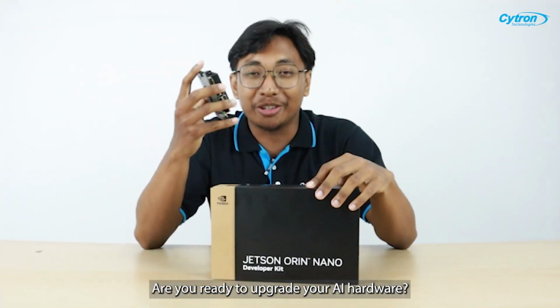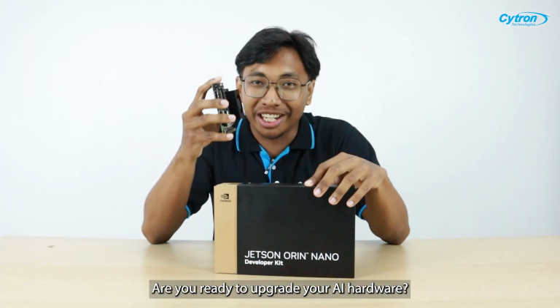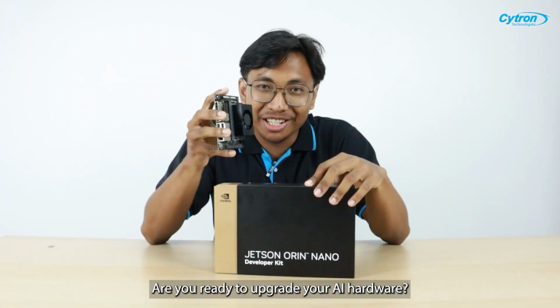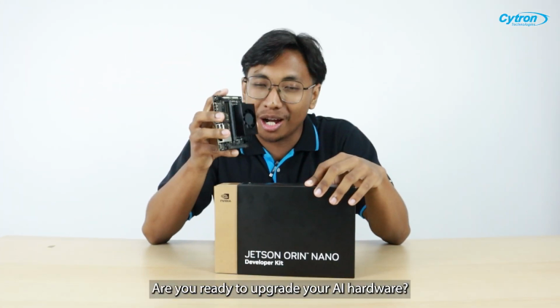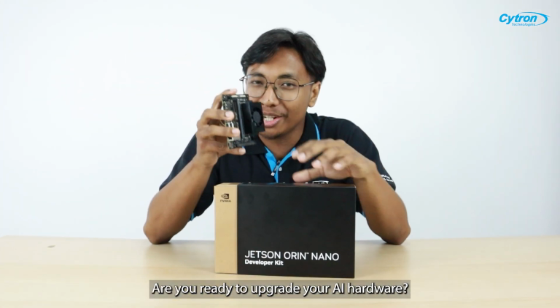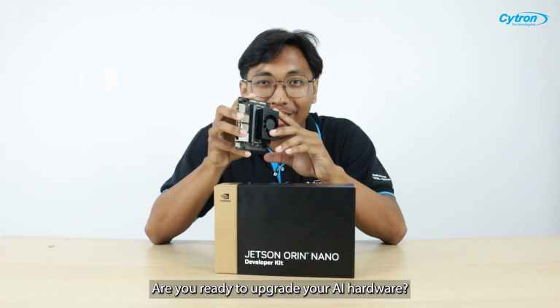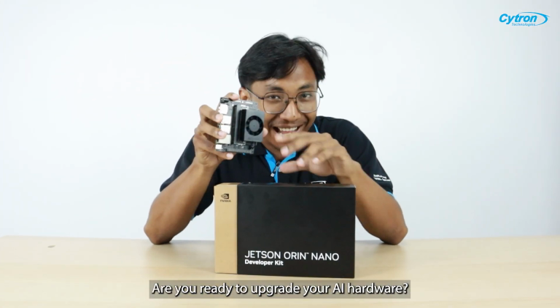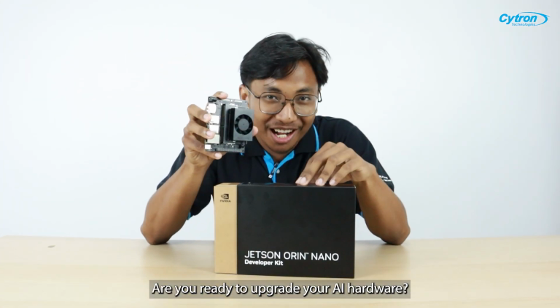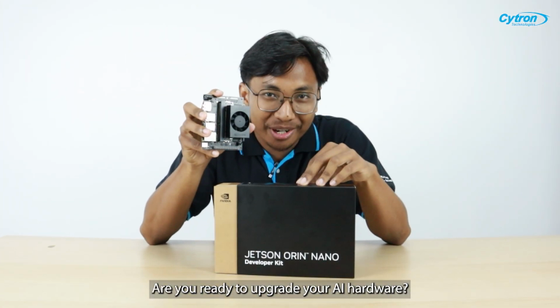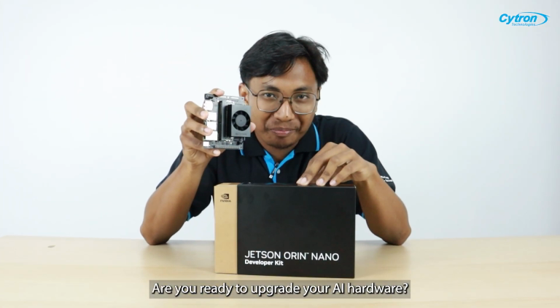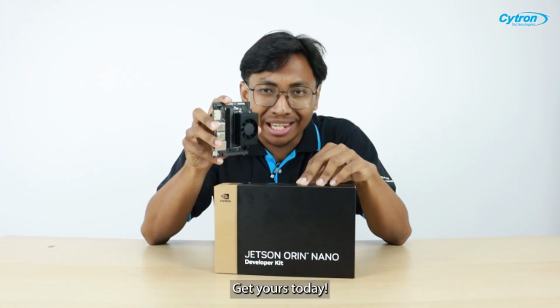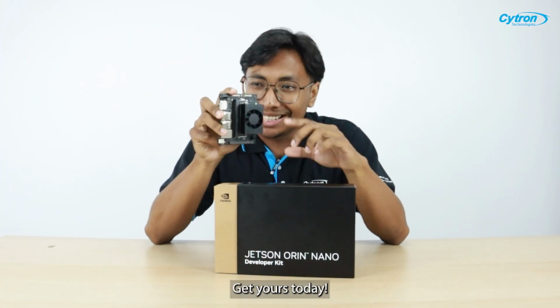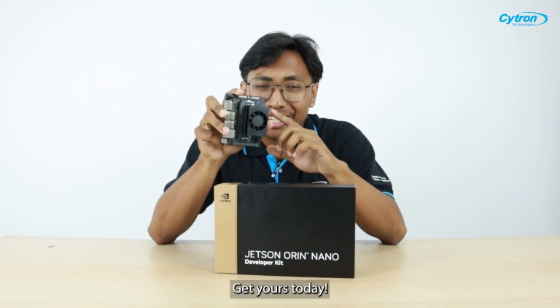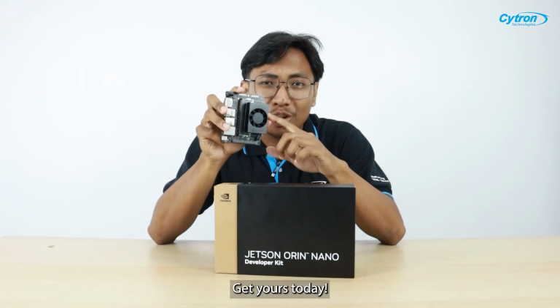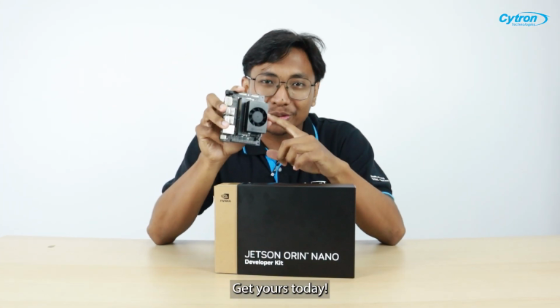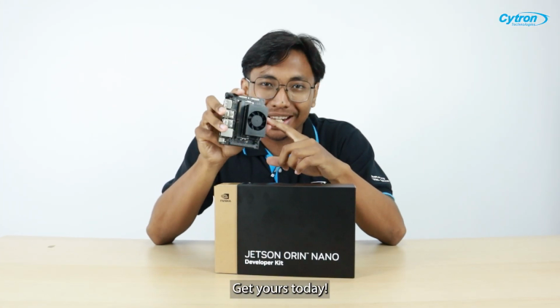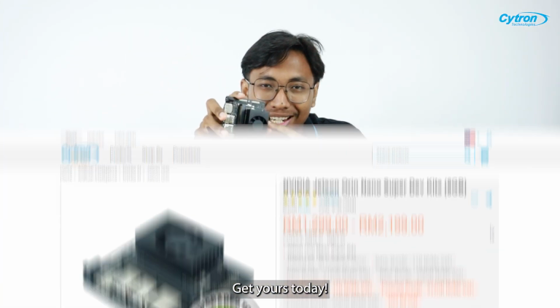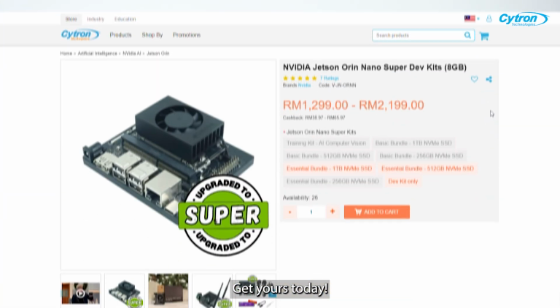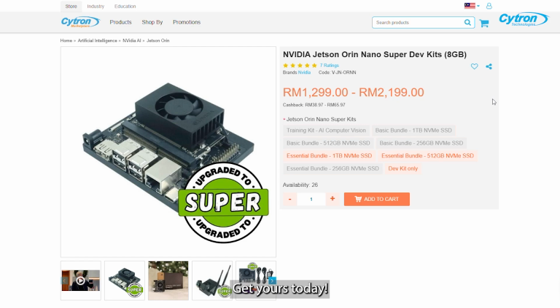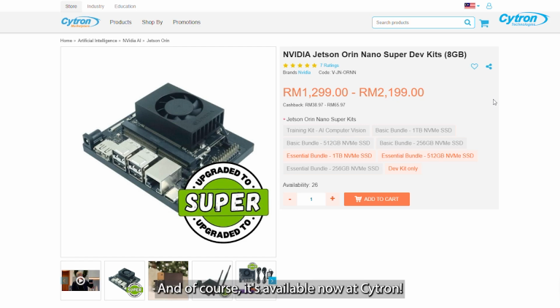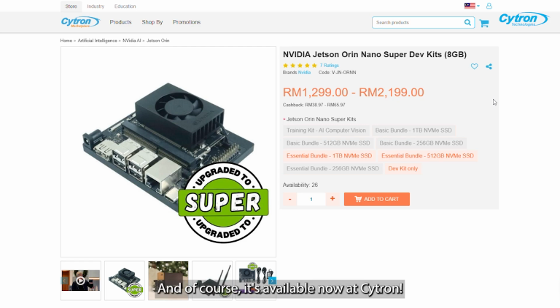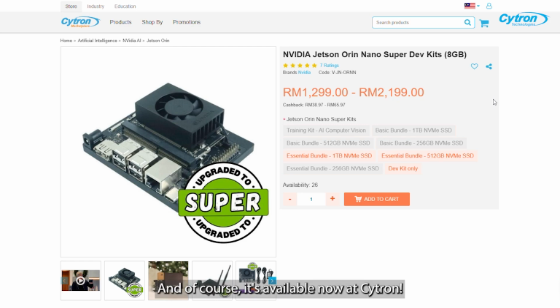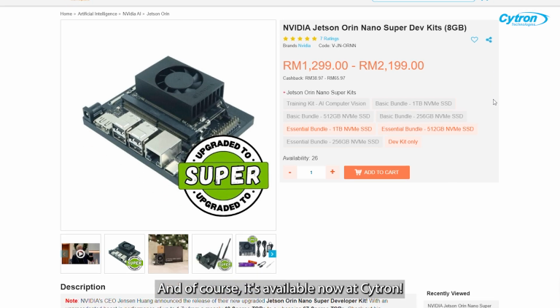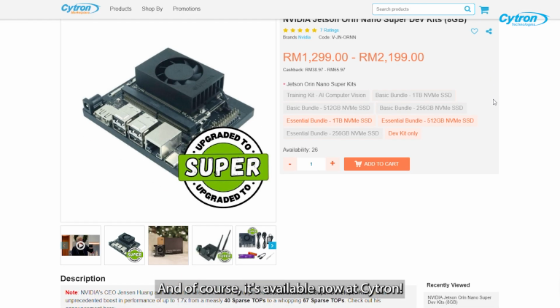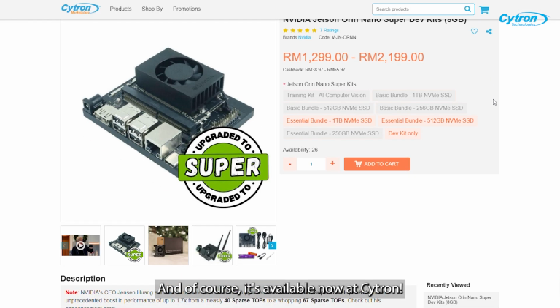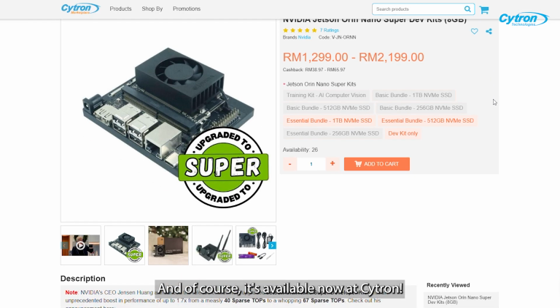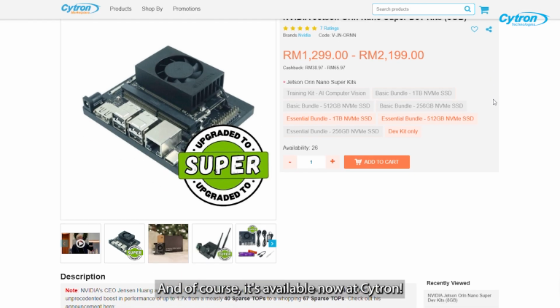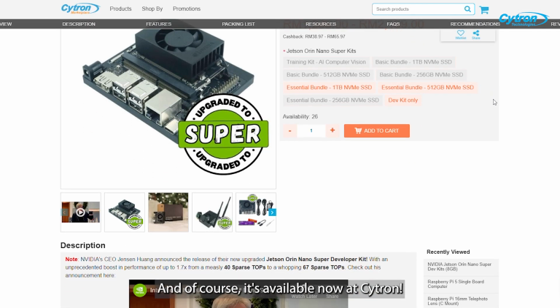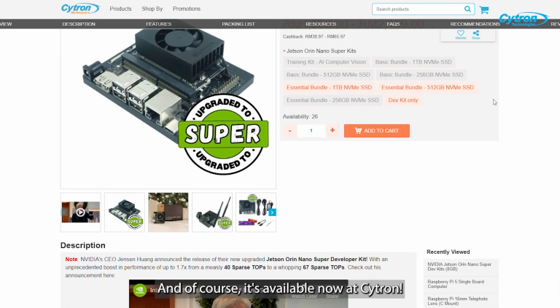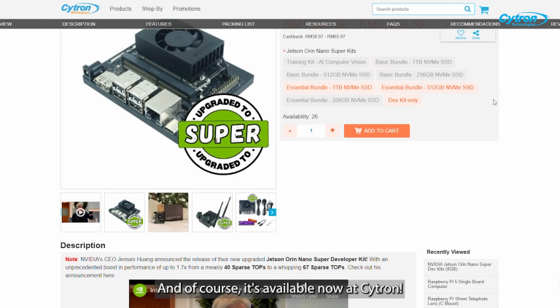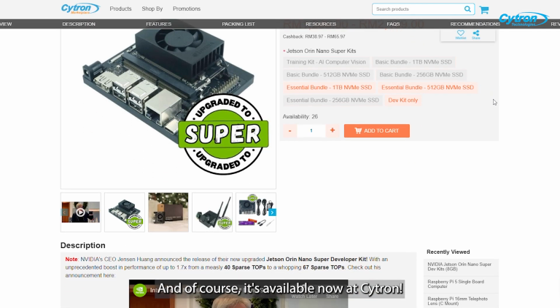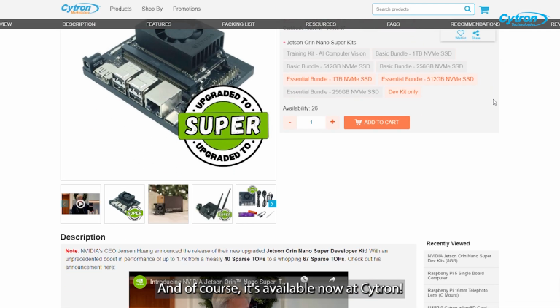The Jetson Orin Nano Super is designed to make advanced technology accessible for anyone exploring AI. Are you ready to upgrade your AI hardware? Get yours today — it's available now at Cytron. Be quick, because stock is draining fast.